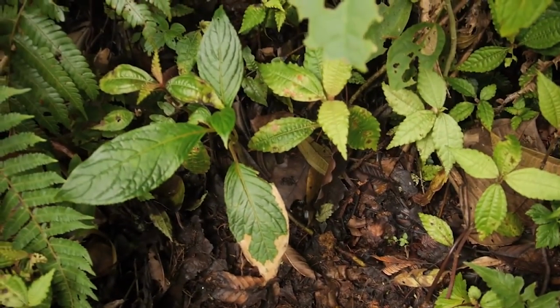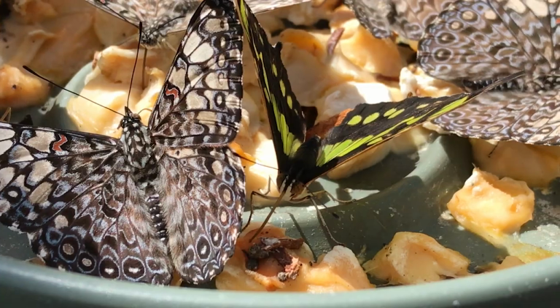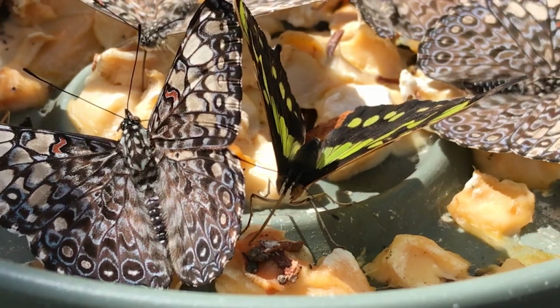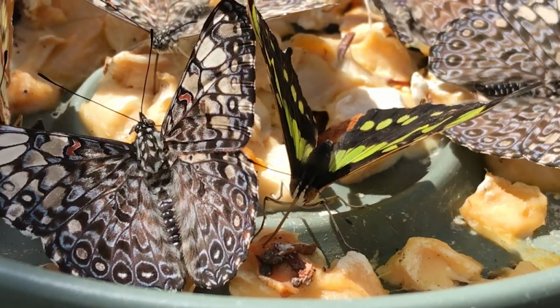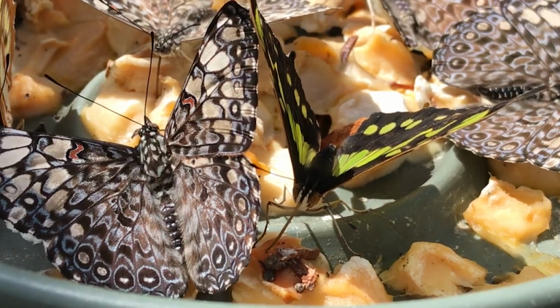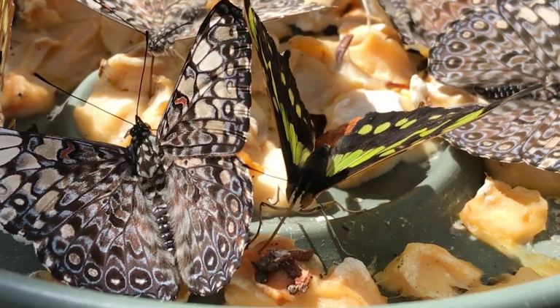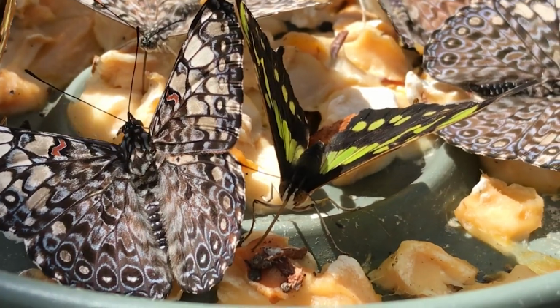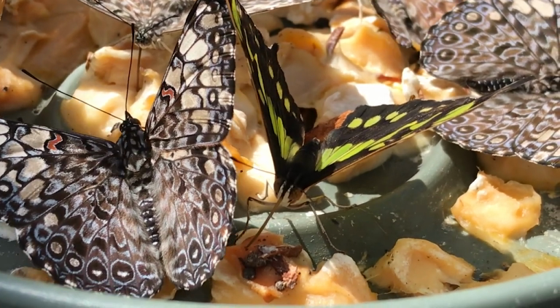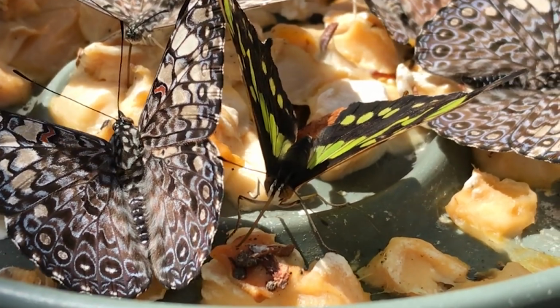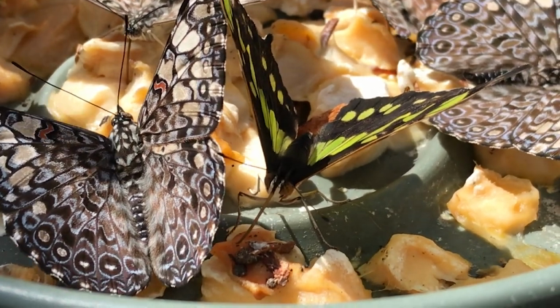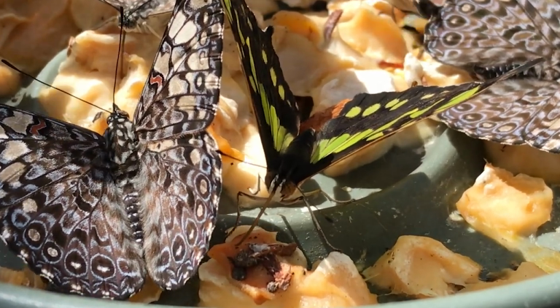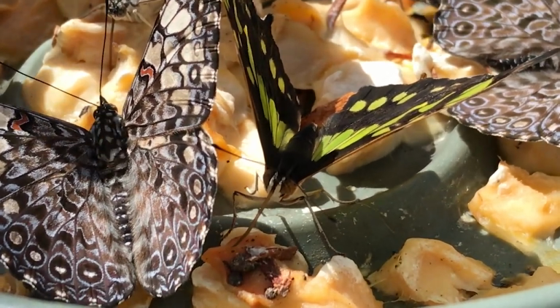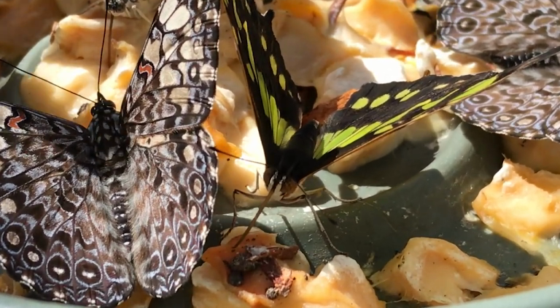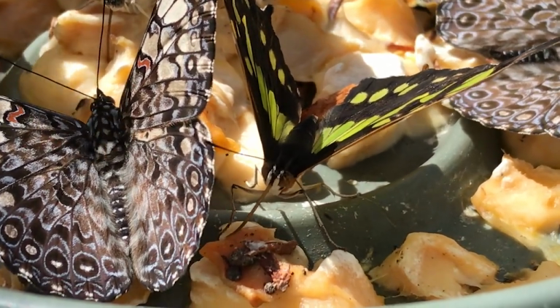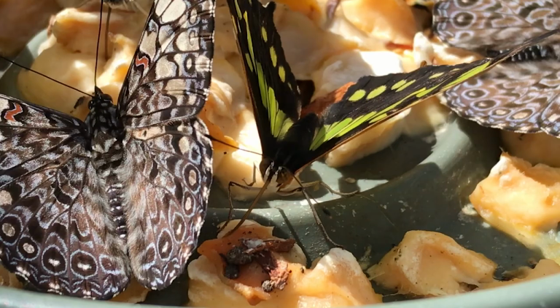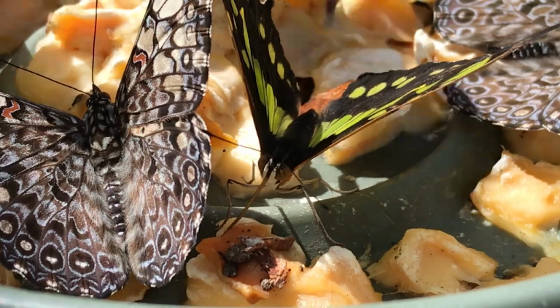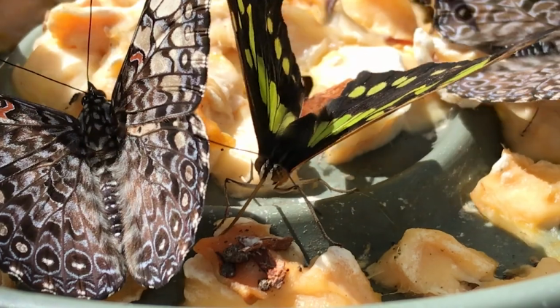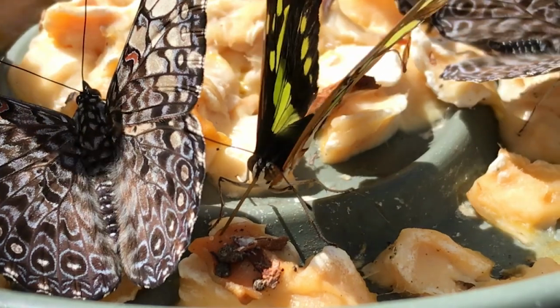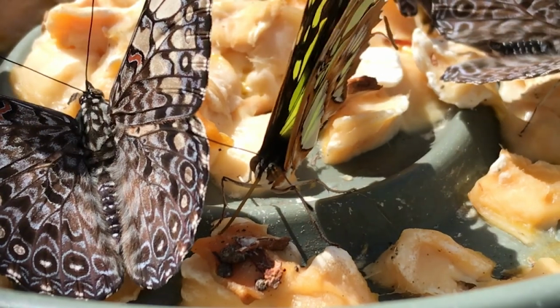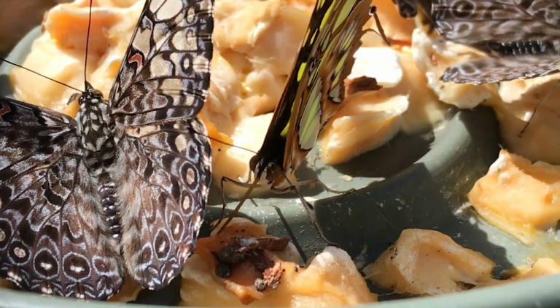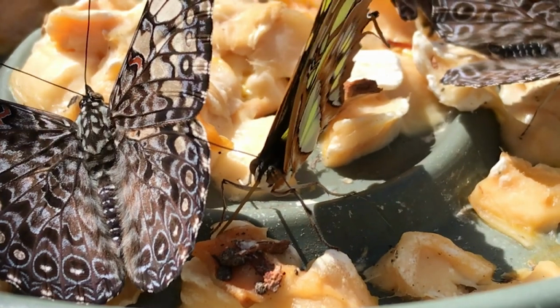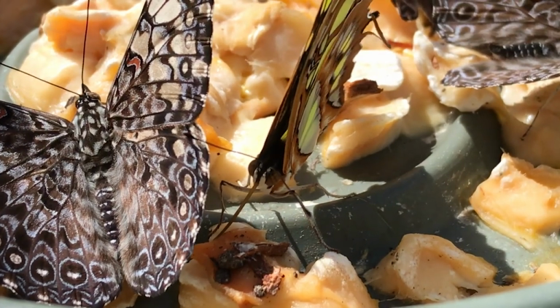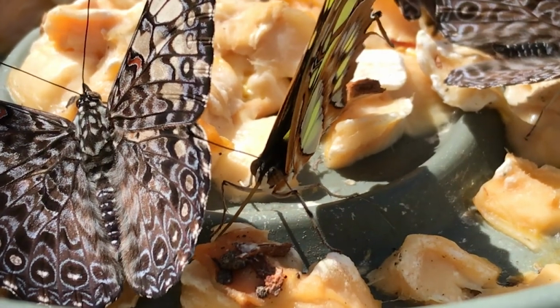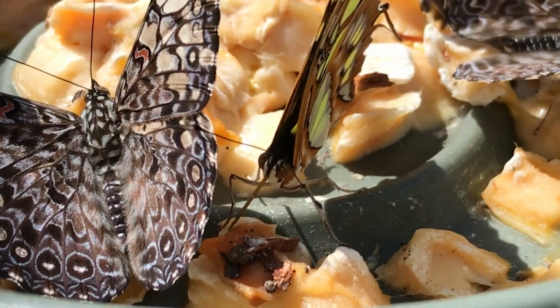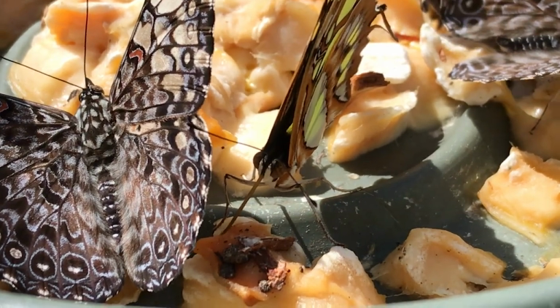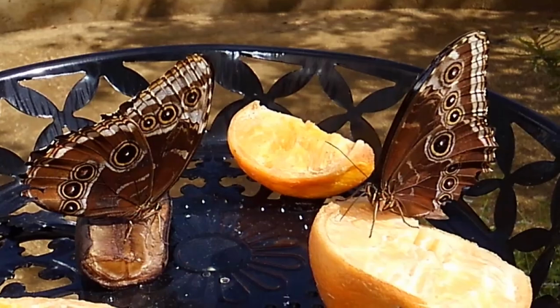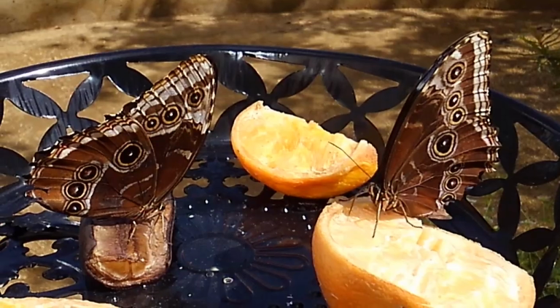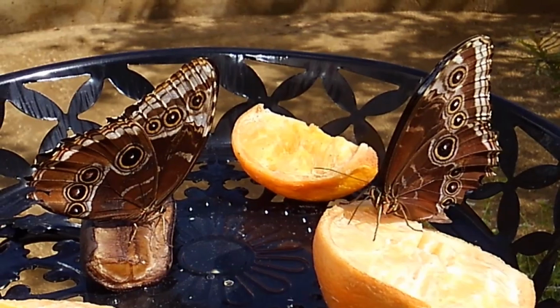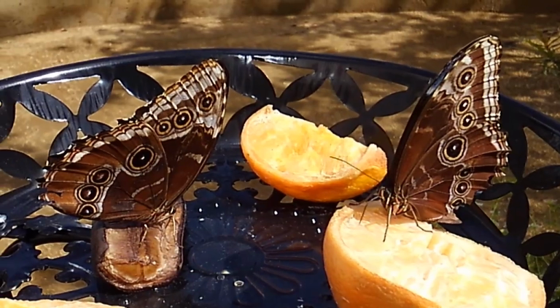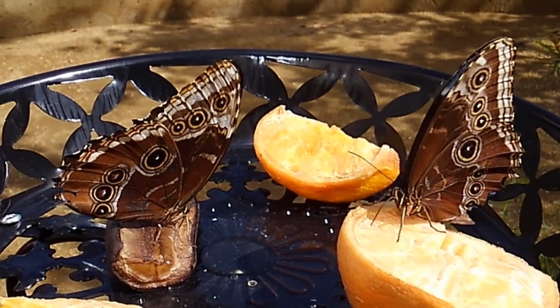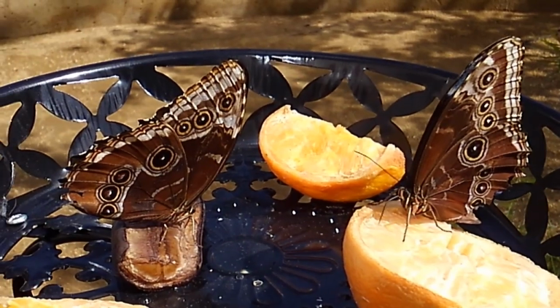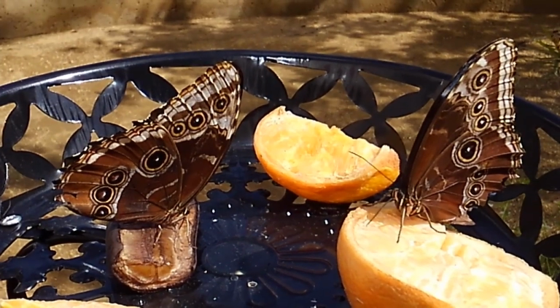This year's pavilion has plates of fruit. You can look forward to seeing them bellied up to the fruit bar, and maybe getting a little tipsy as they enjoy all the fermented fruit cocktails they can drink.